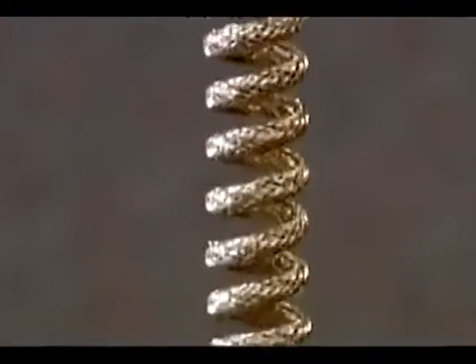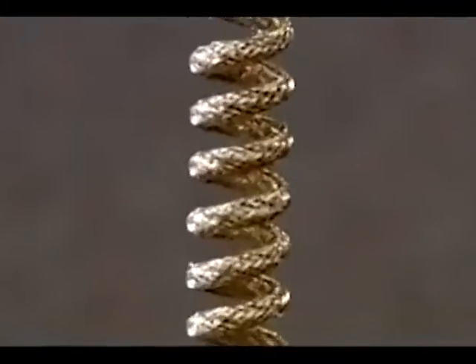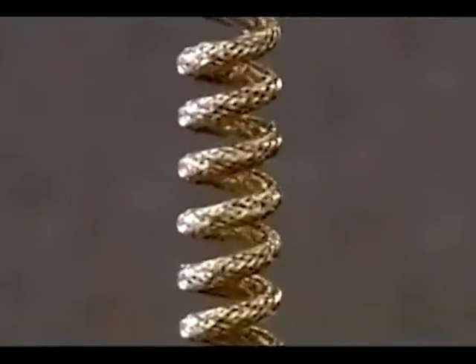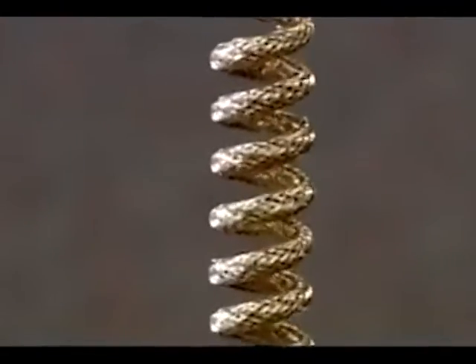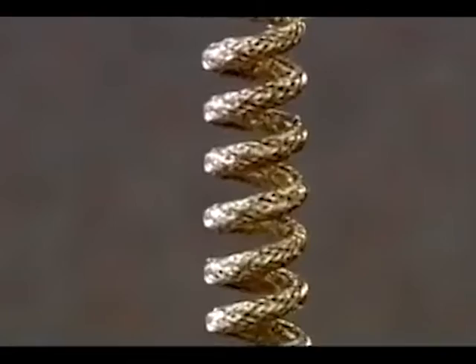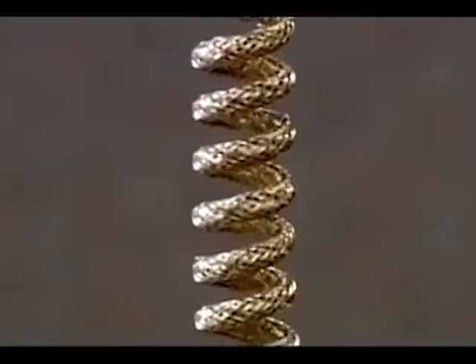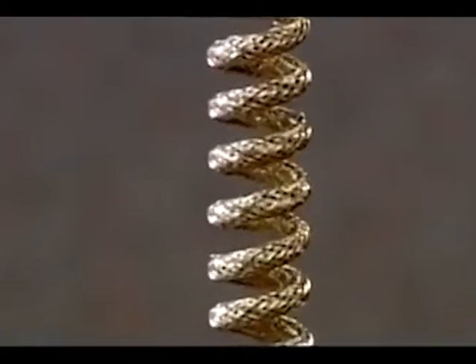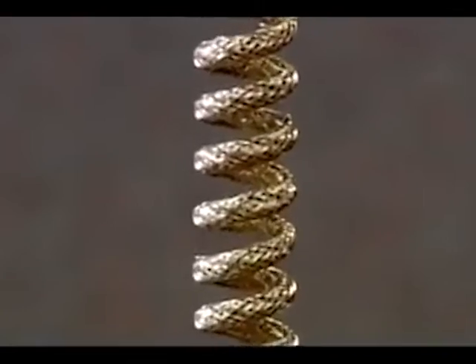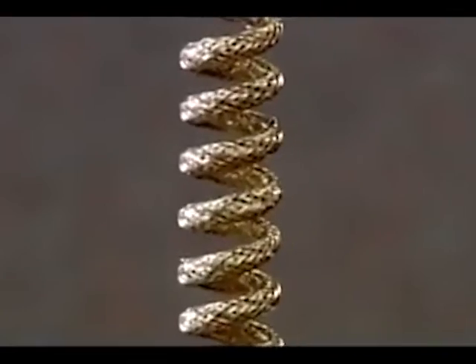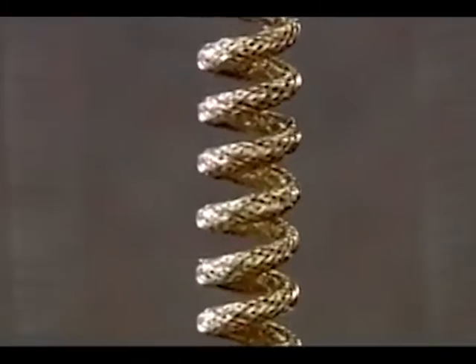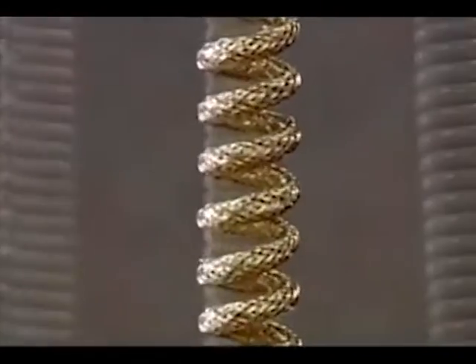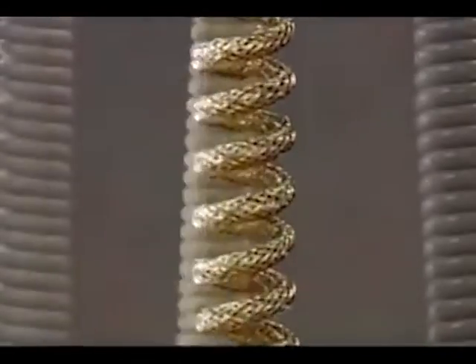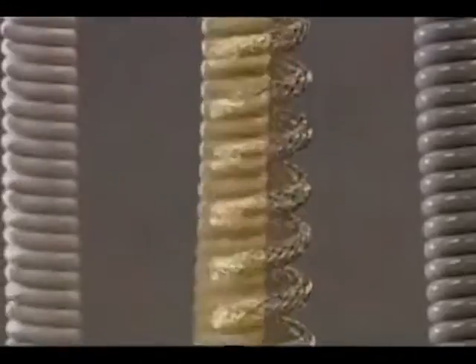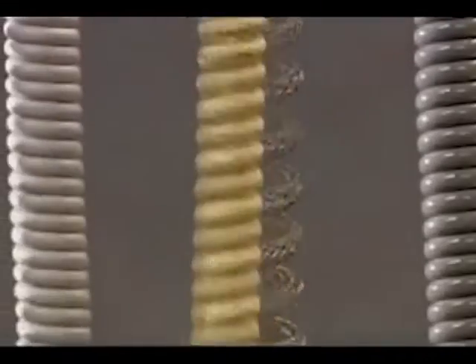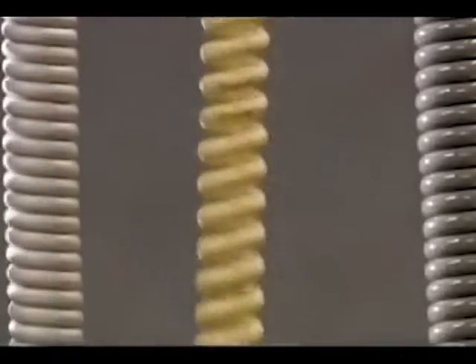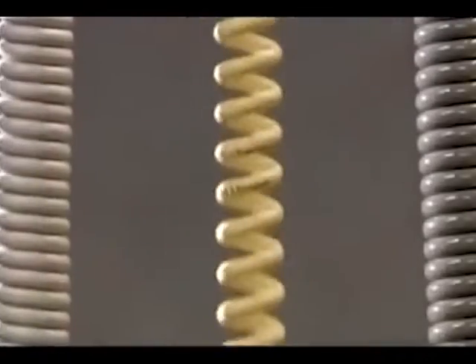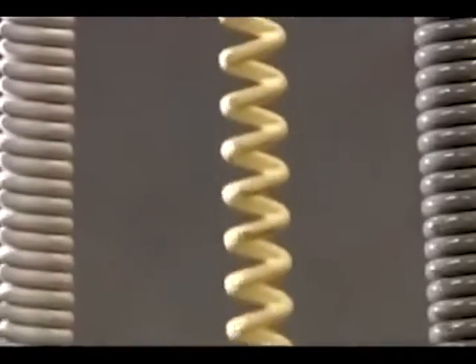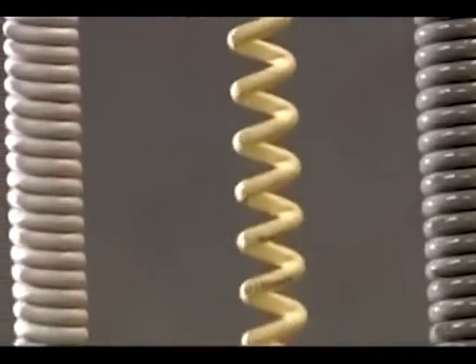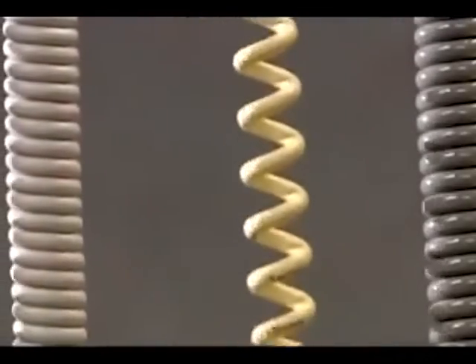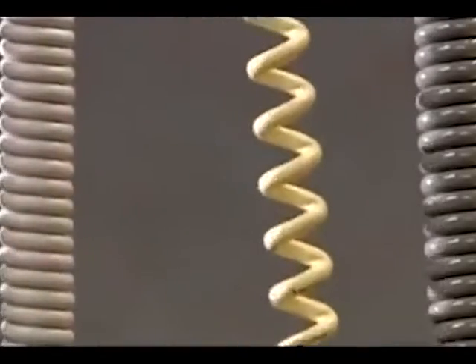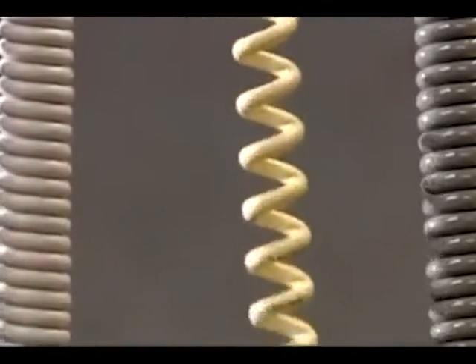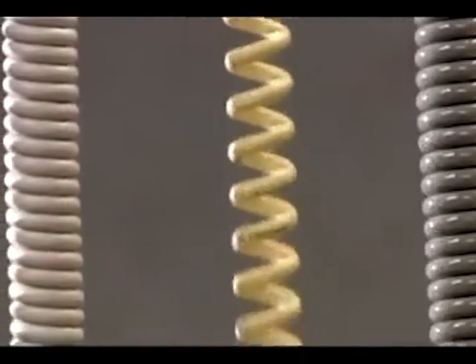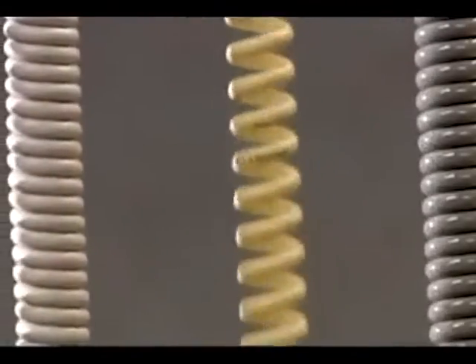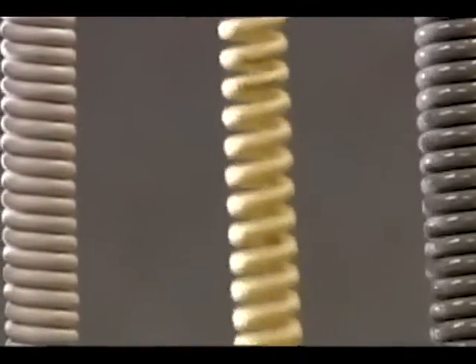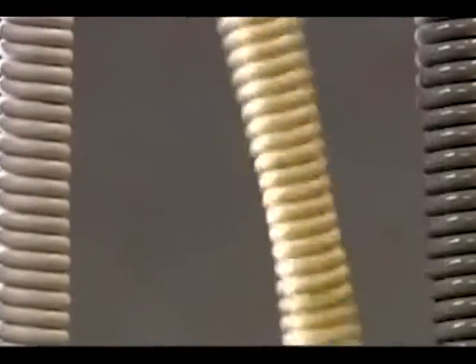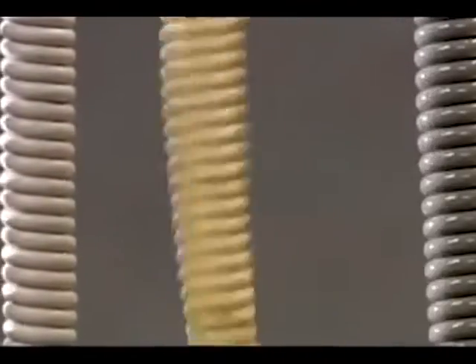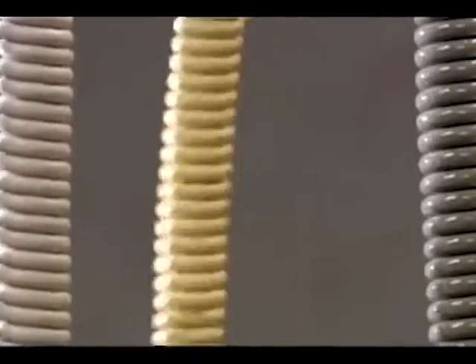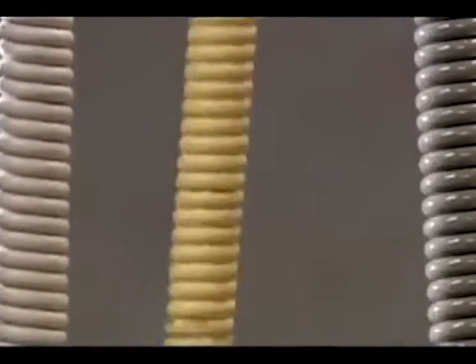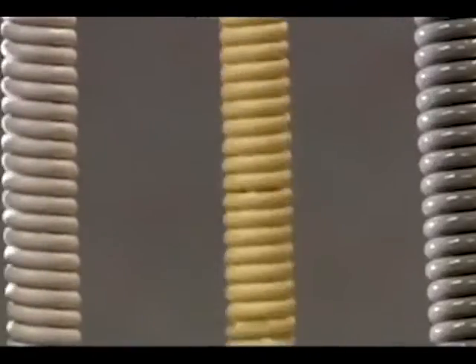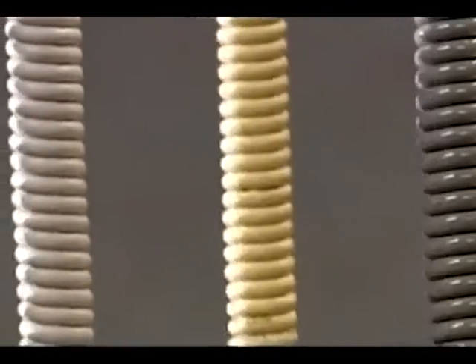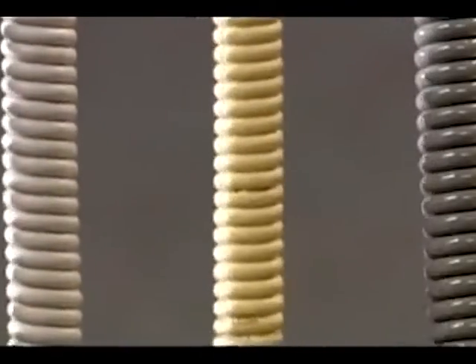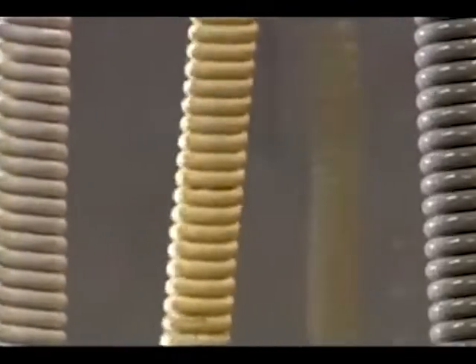These retractile cords are now ready to be stretched to the max and snap right back again.